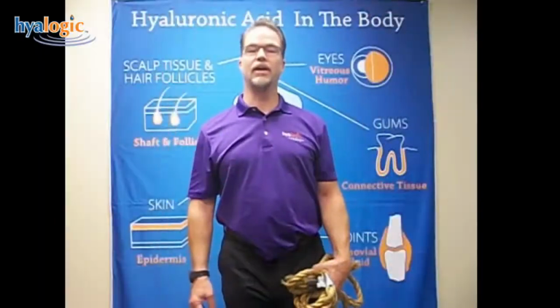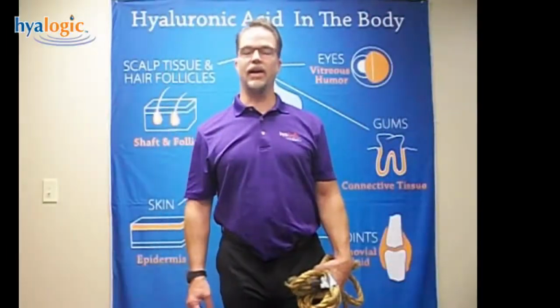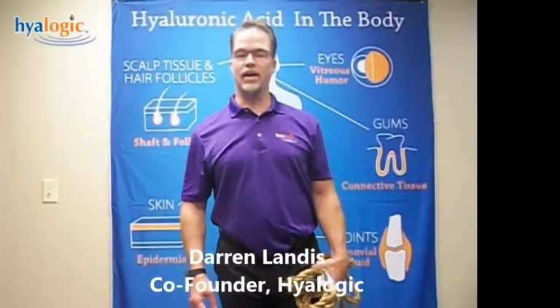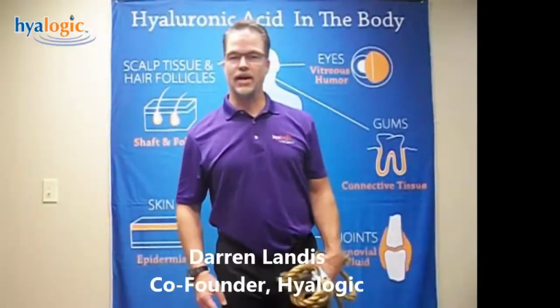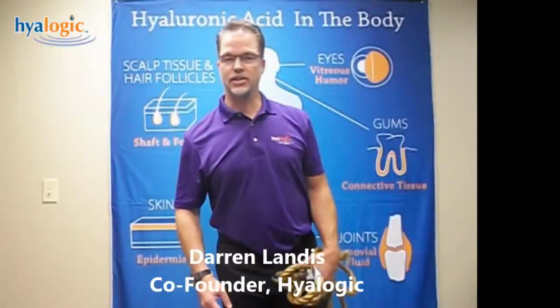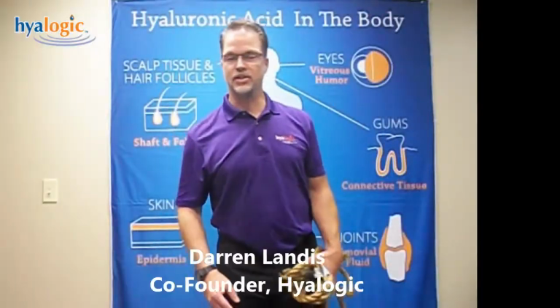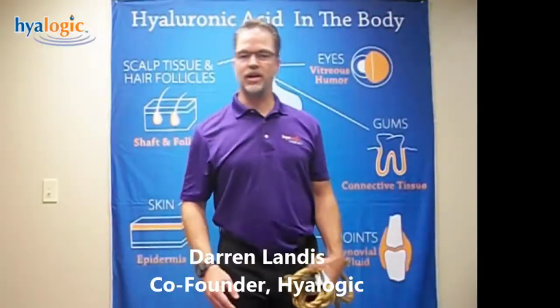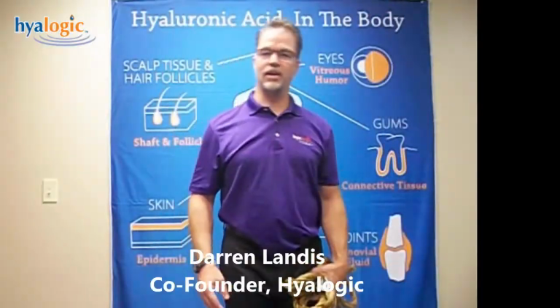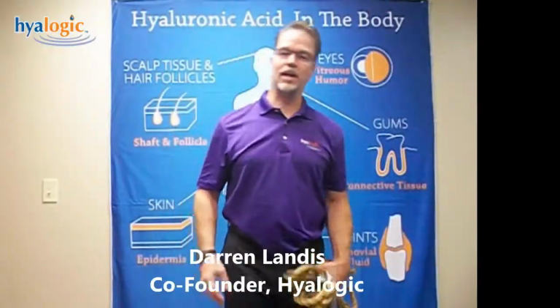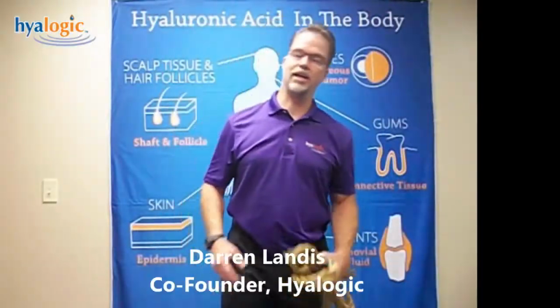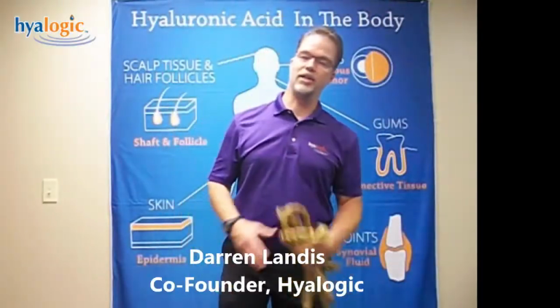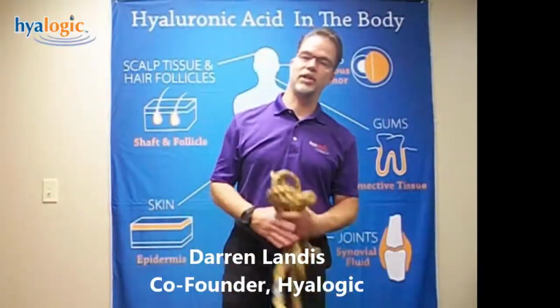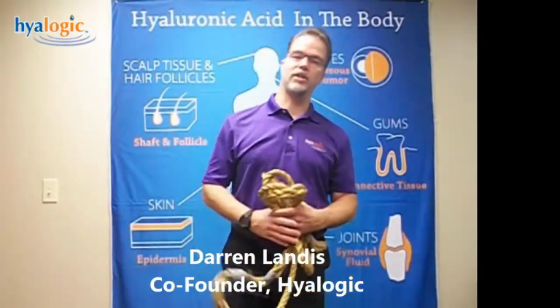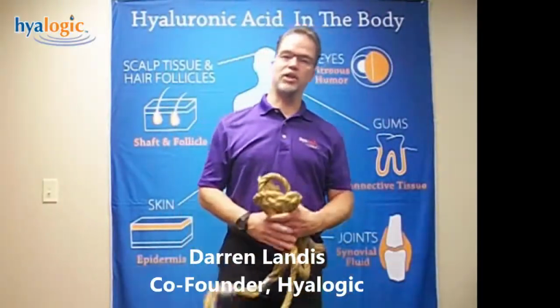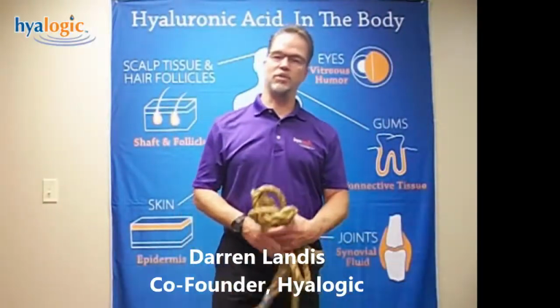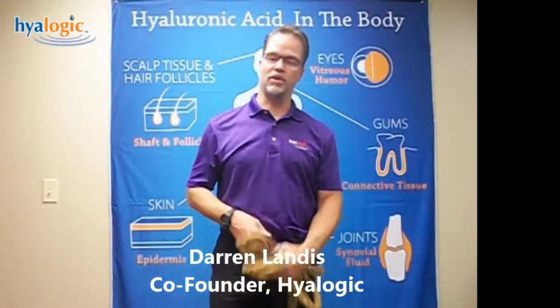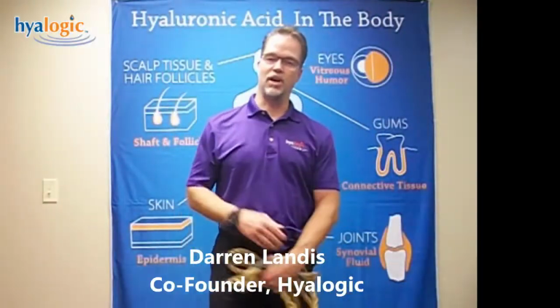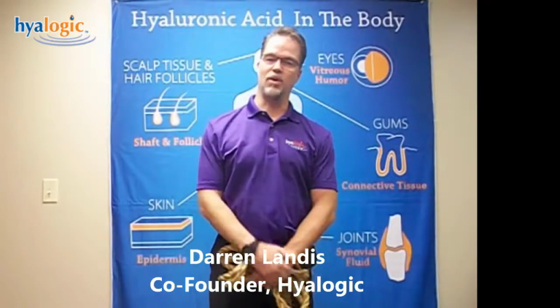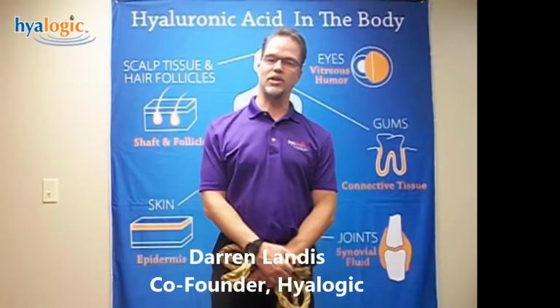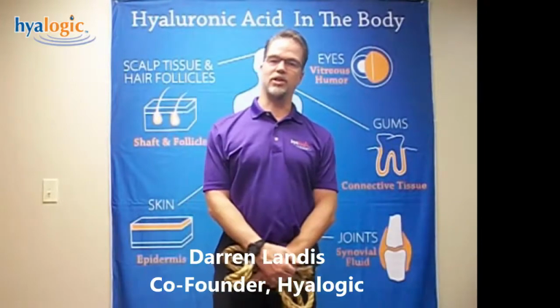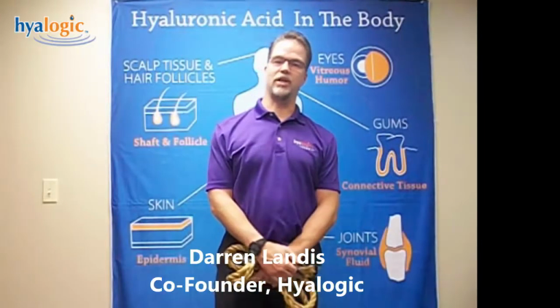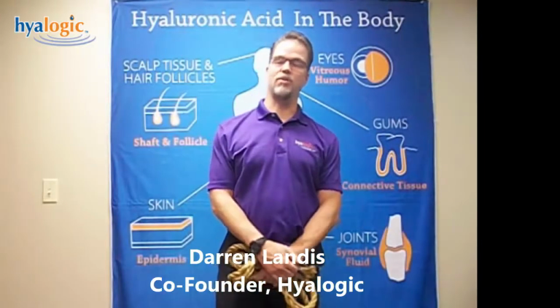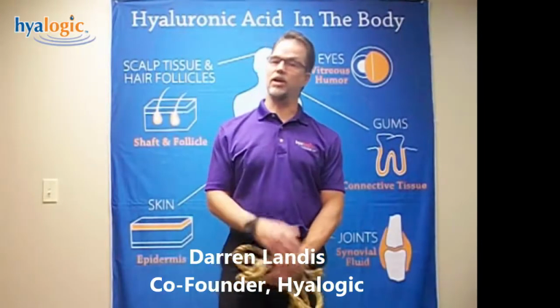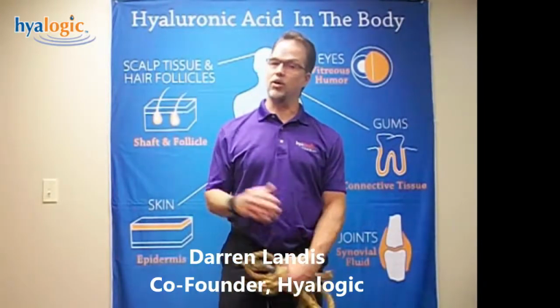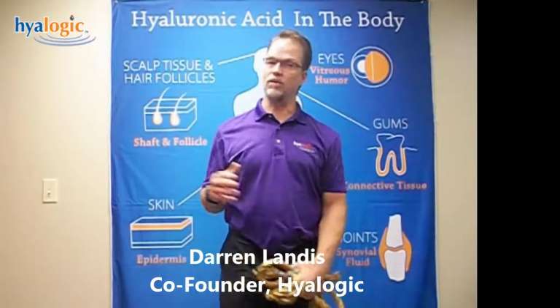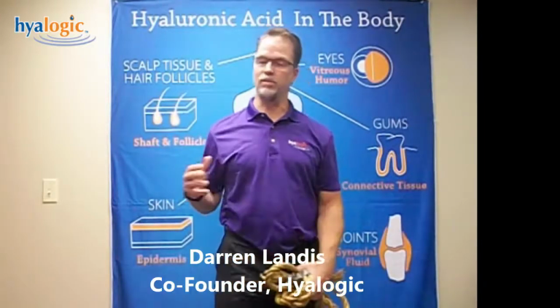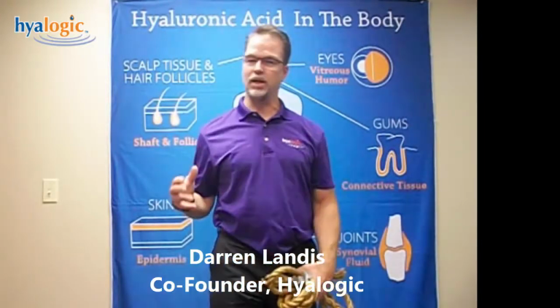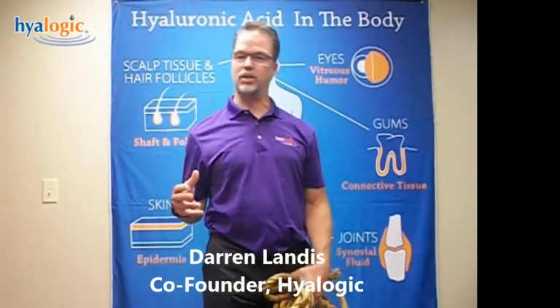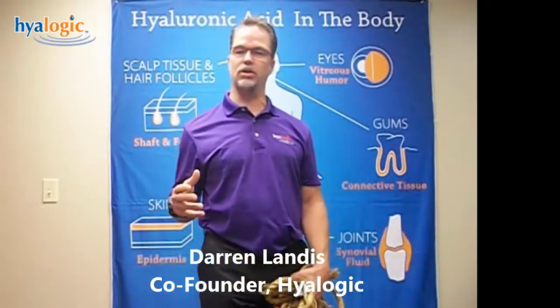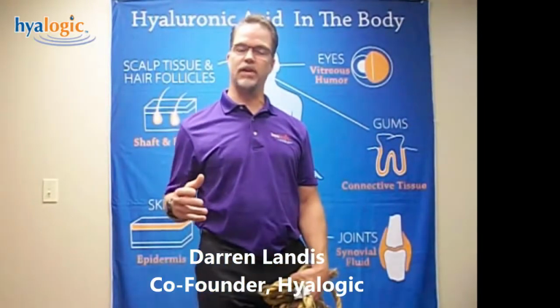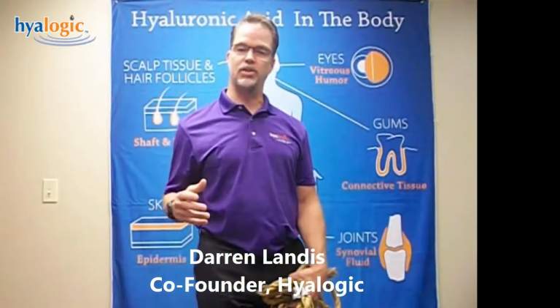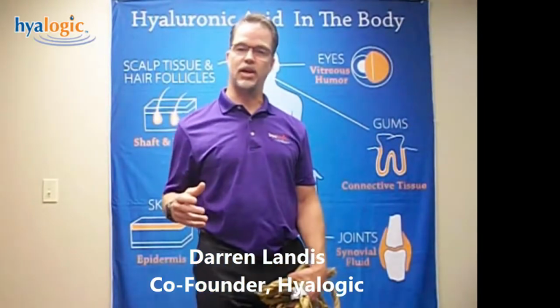Hey guys, this is Darren in Hylogic. Thank you for watching. Today we're going to go over the molecule of HA.